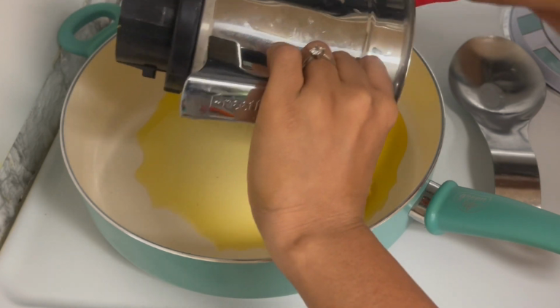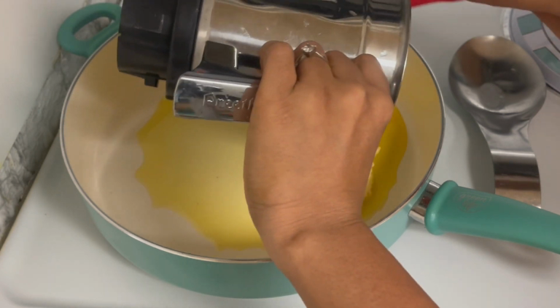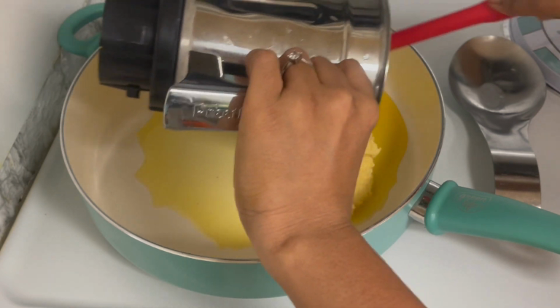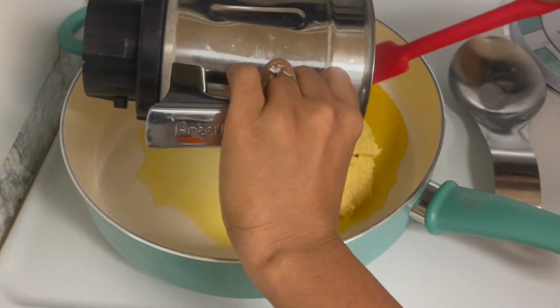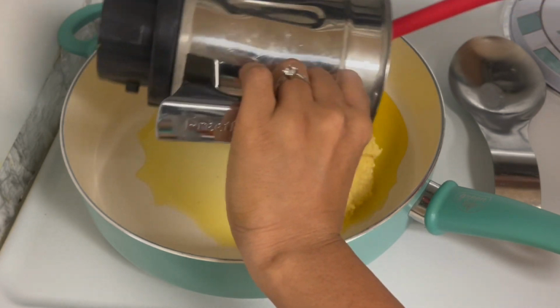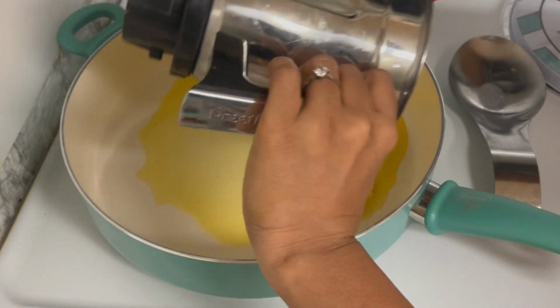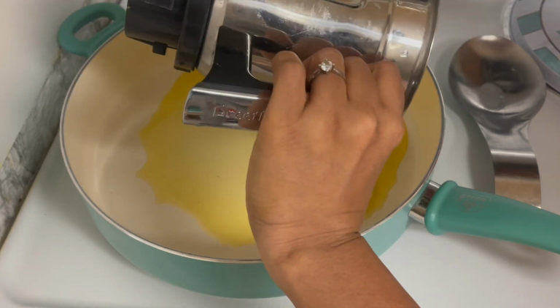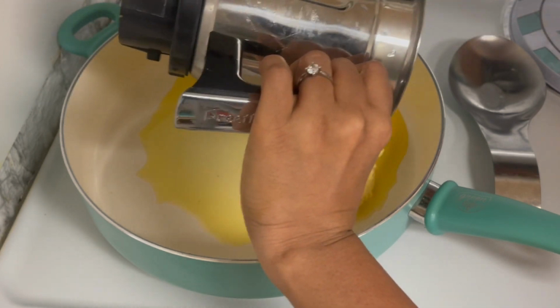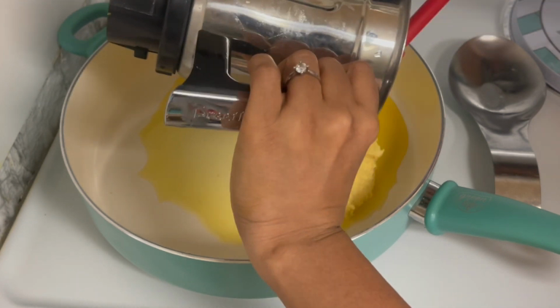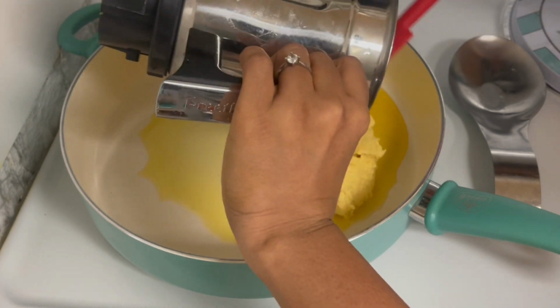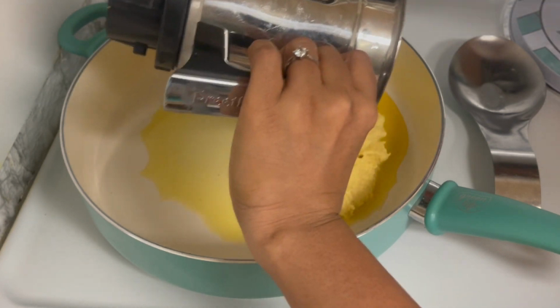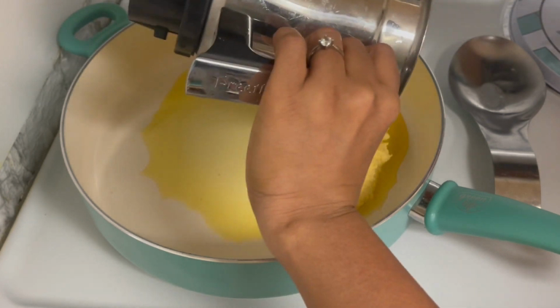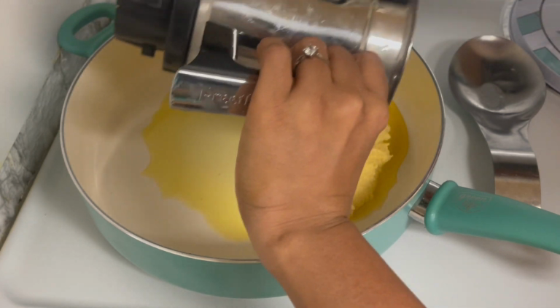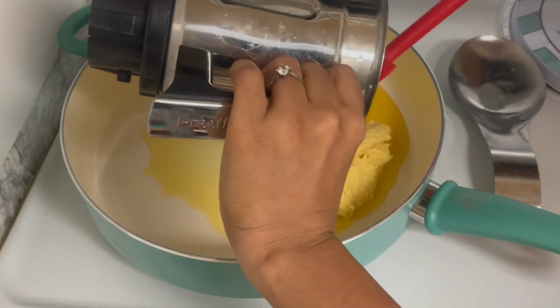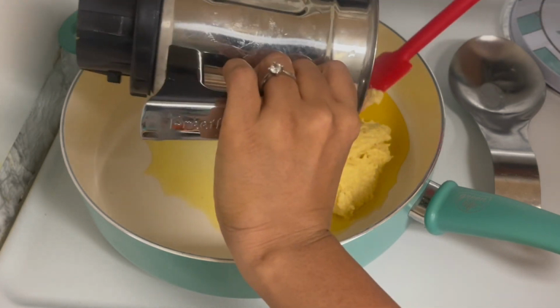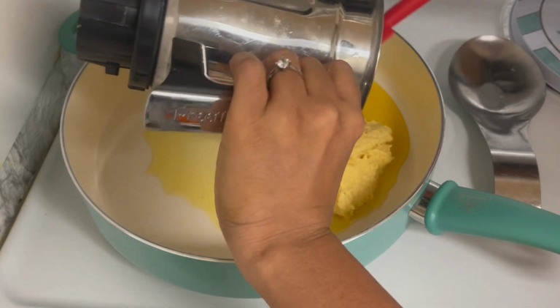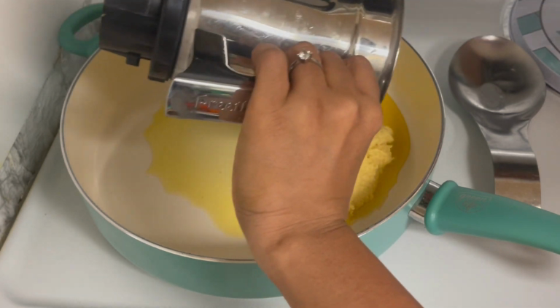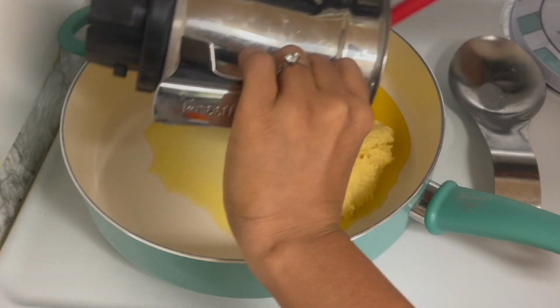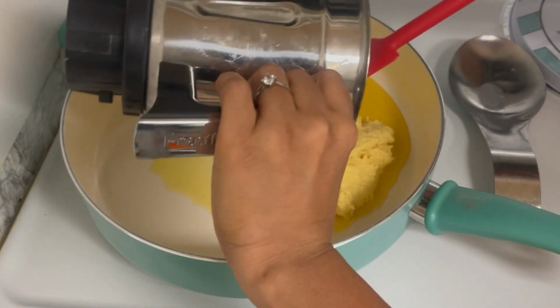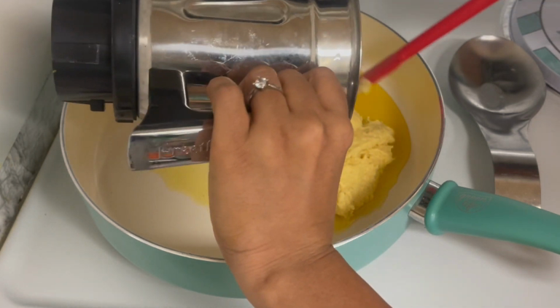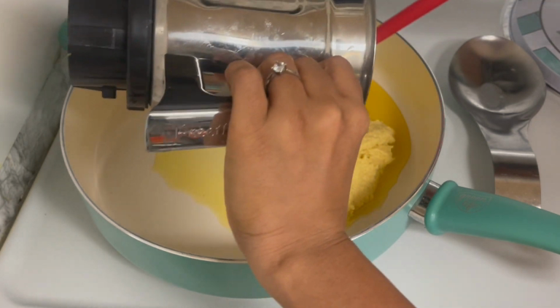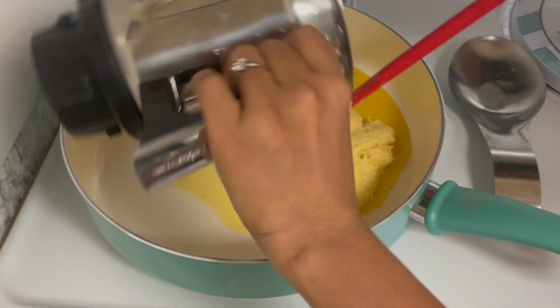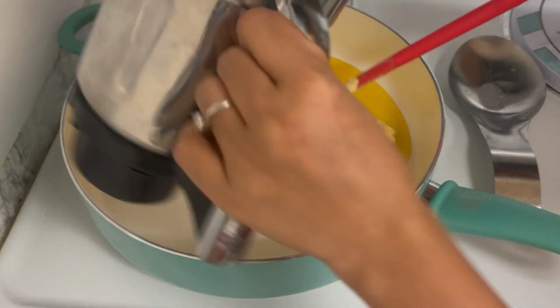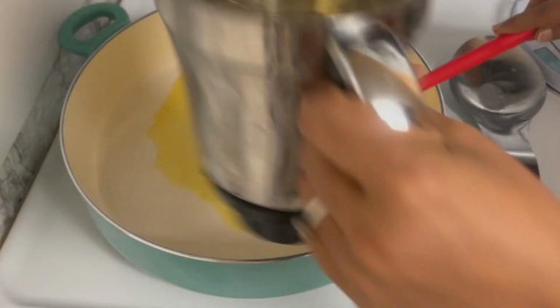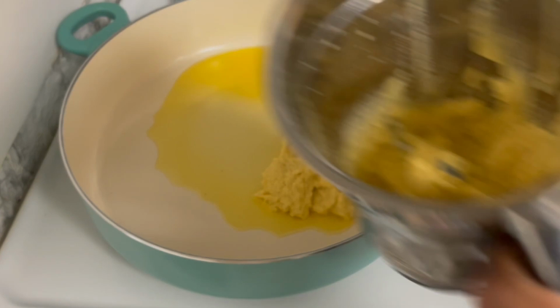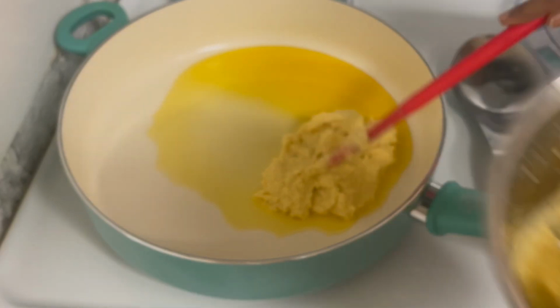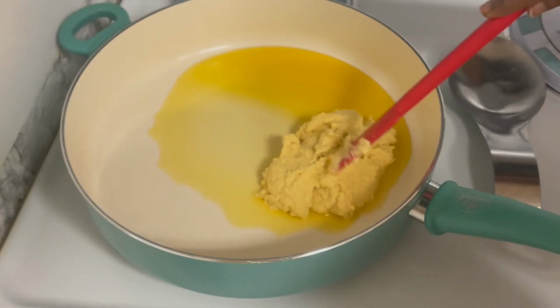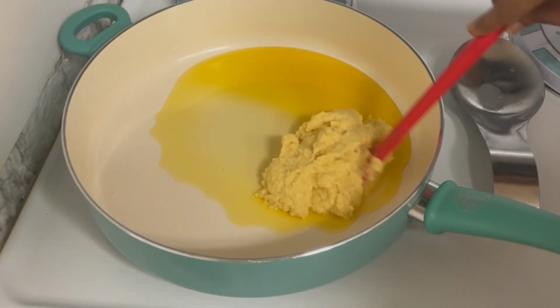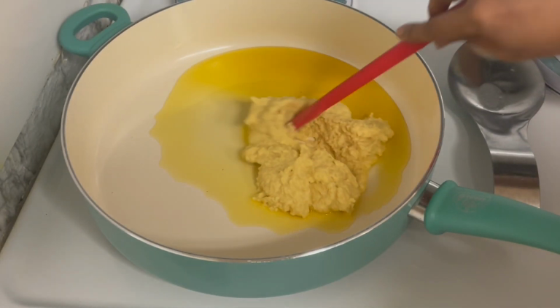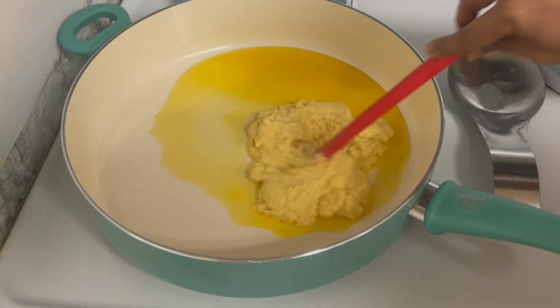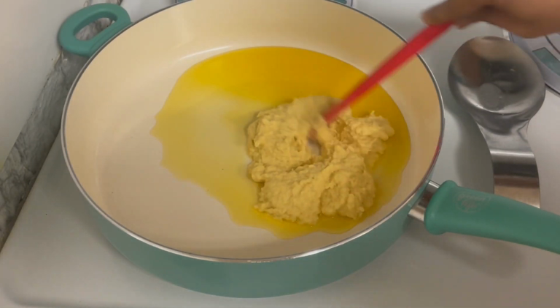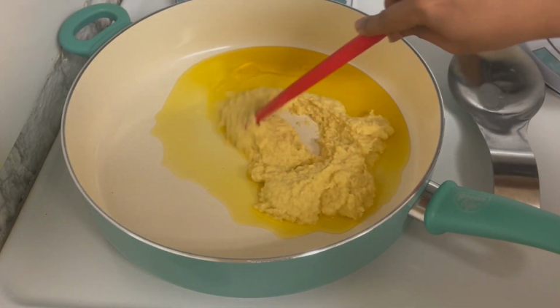This recipe is packed with a lot of vitamins — A, B, C, E — and a lot of calcium.